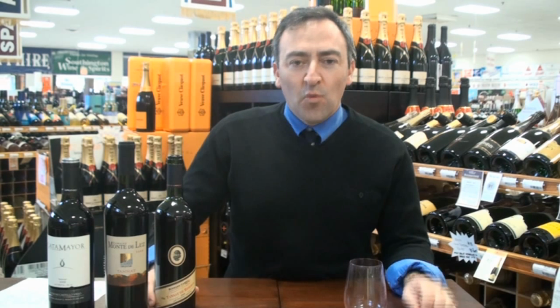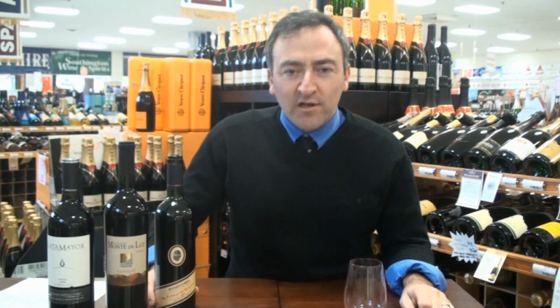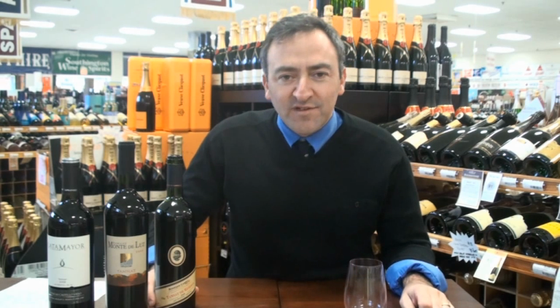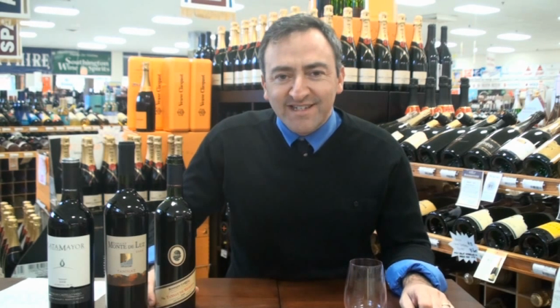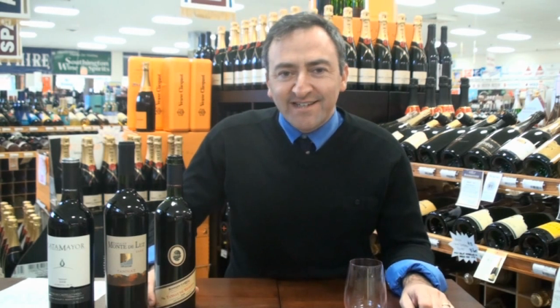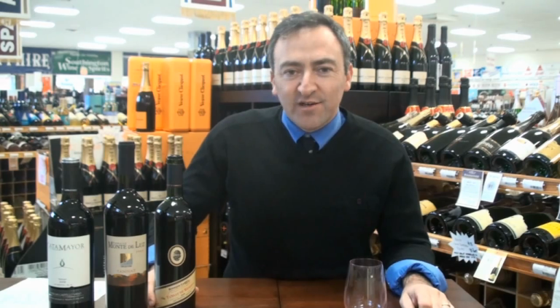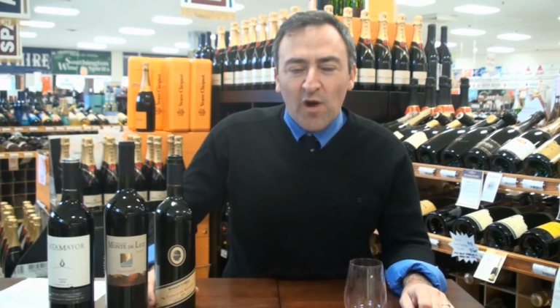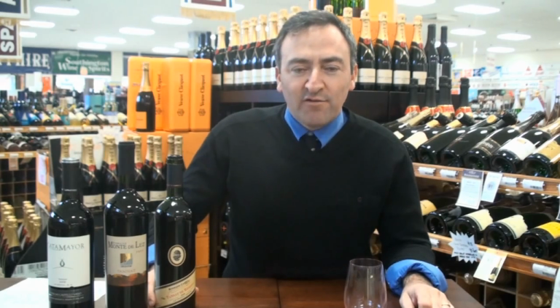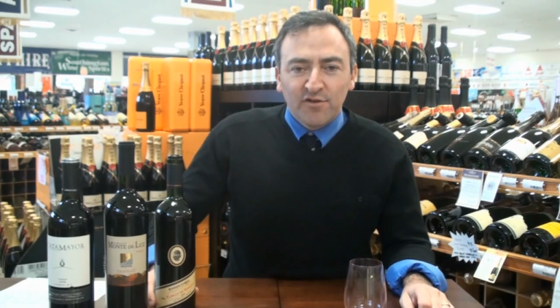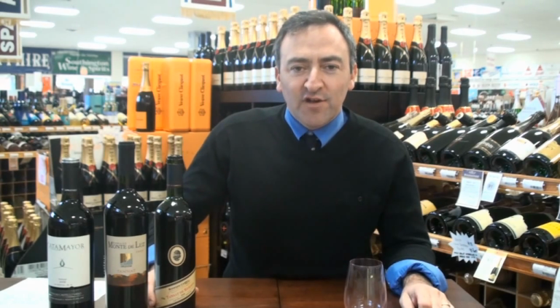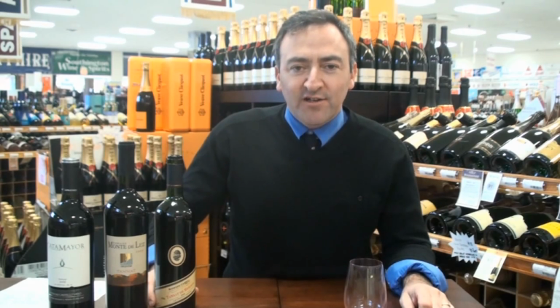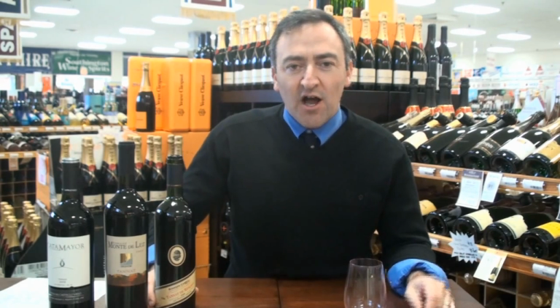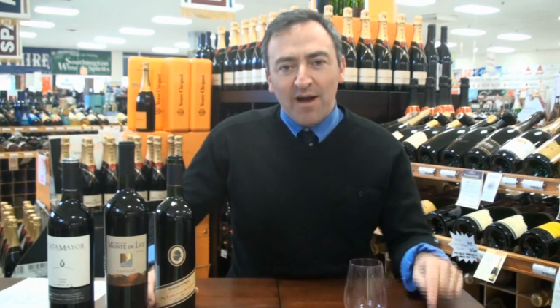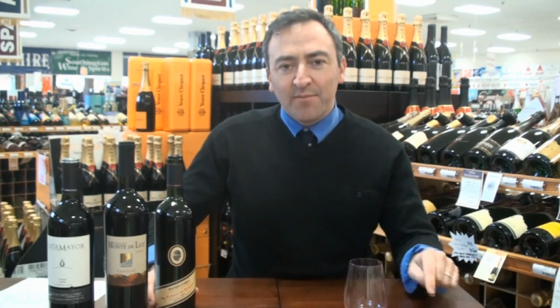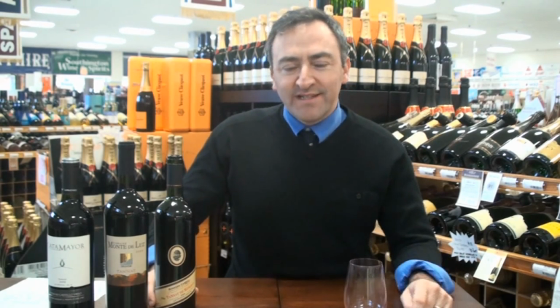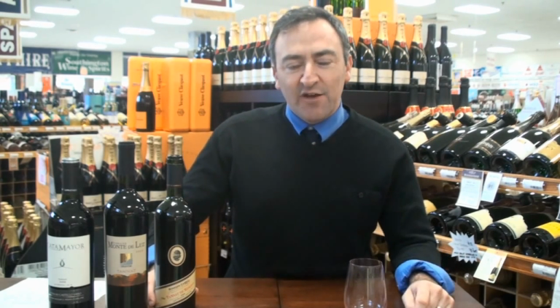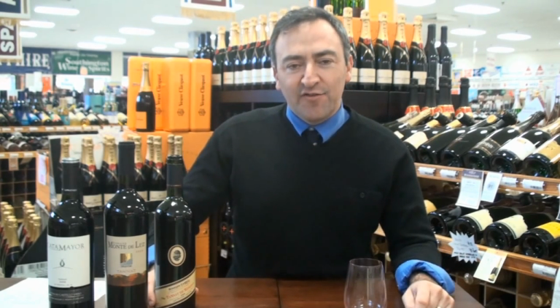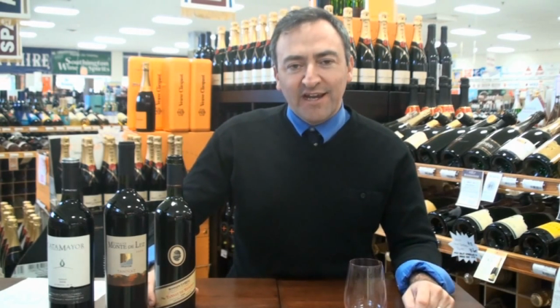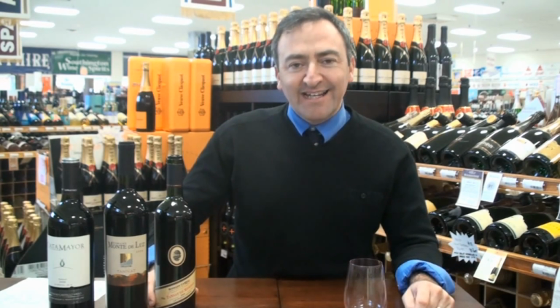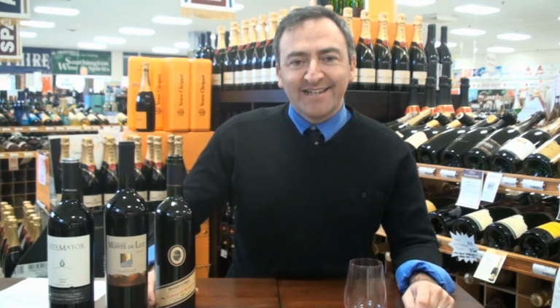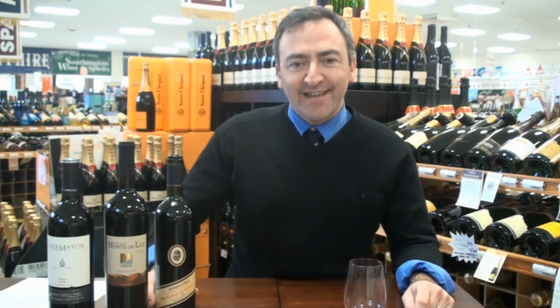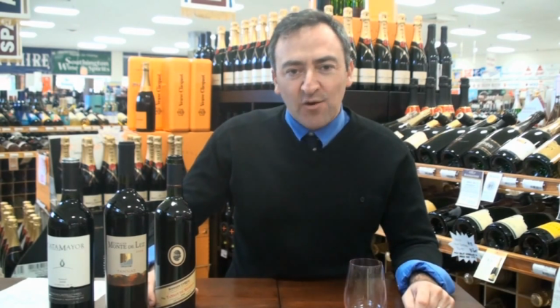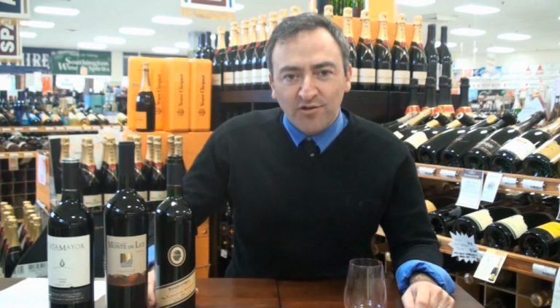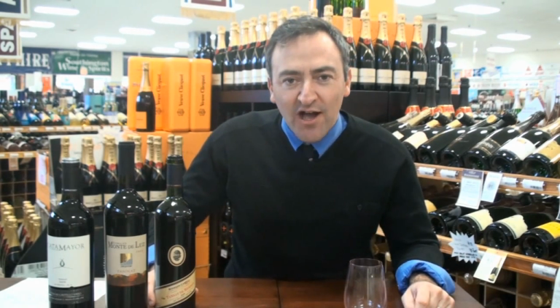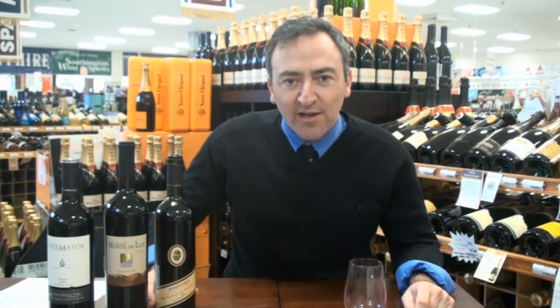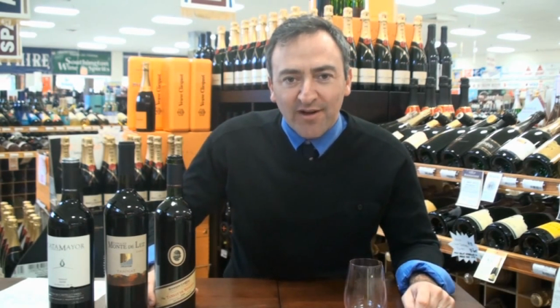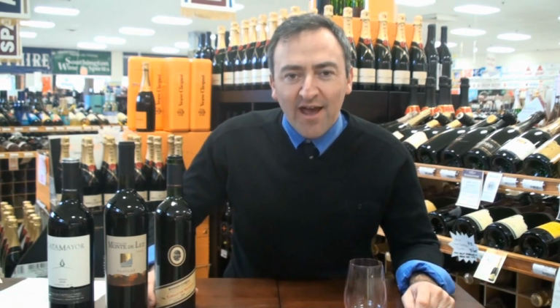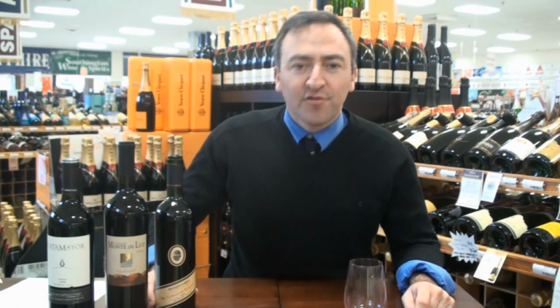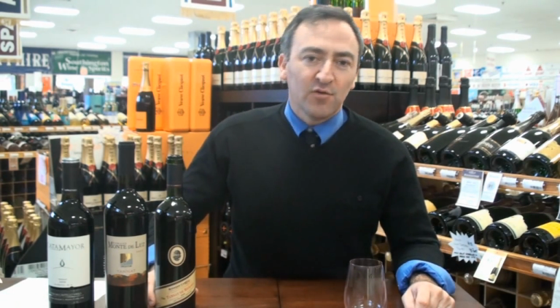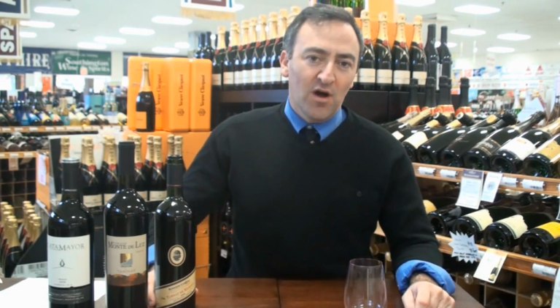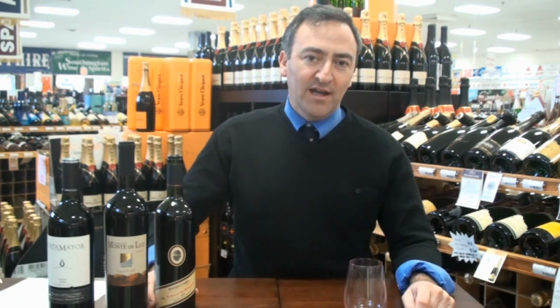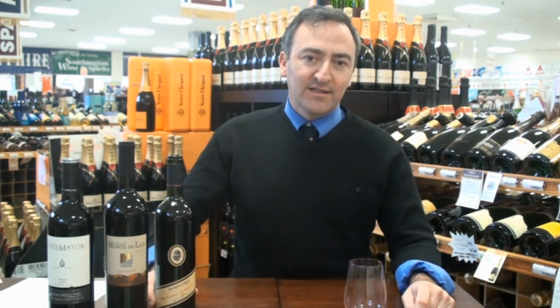Welcome to CTWineReview.com. I'm Matteo Fagan and today we are talking about healthy wines.